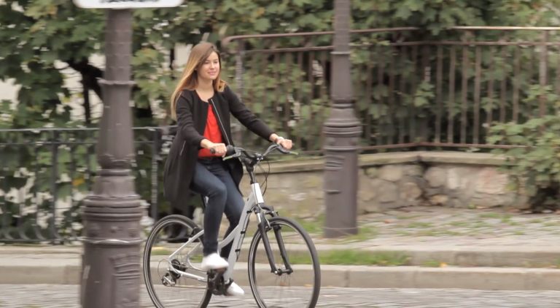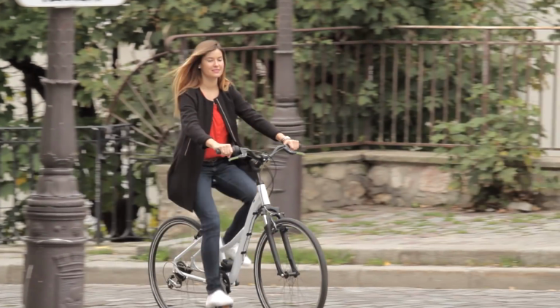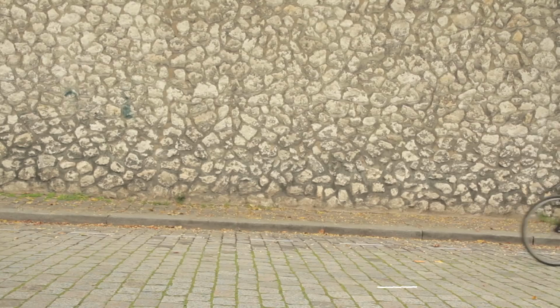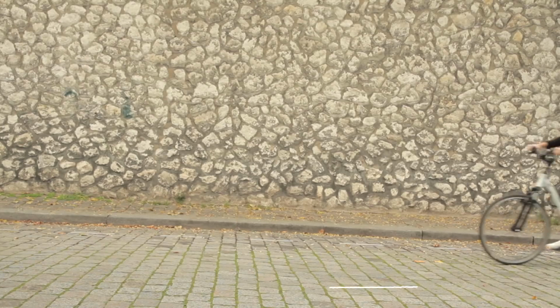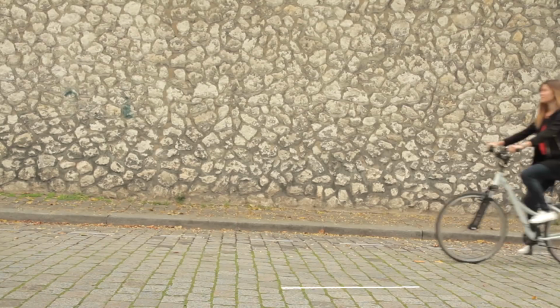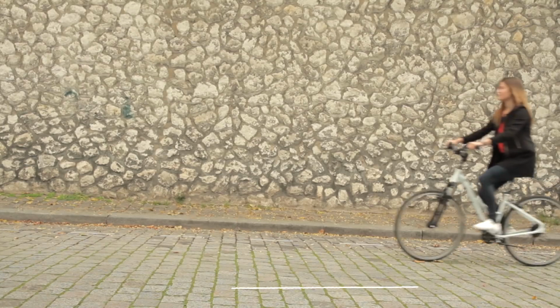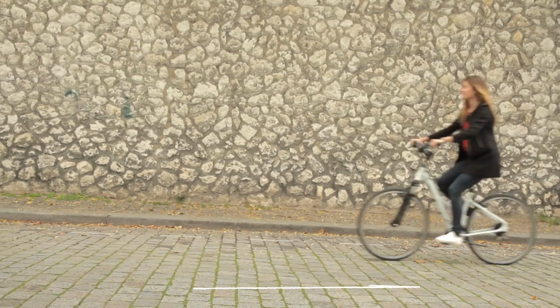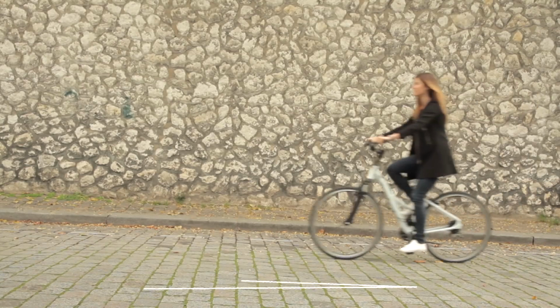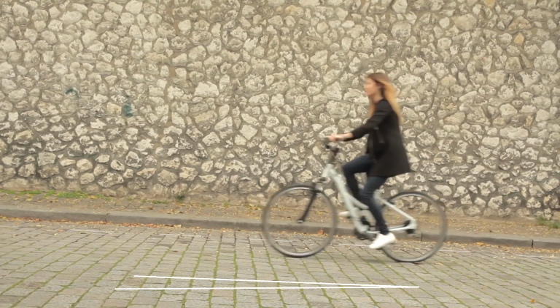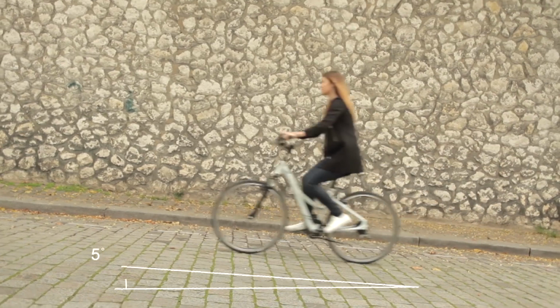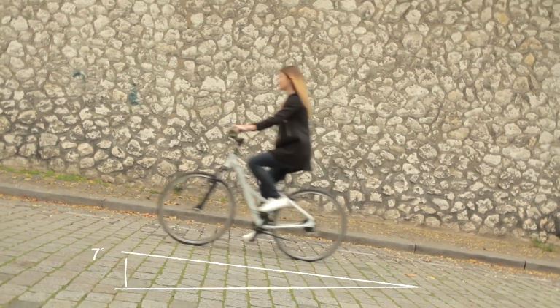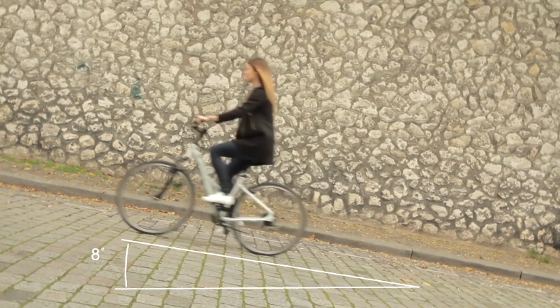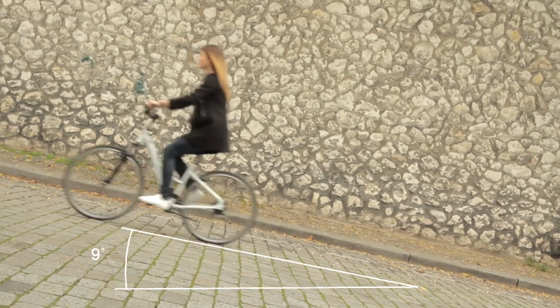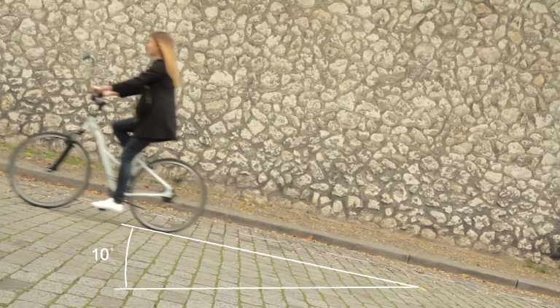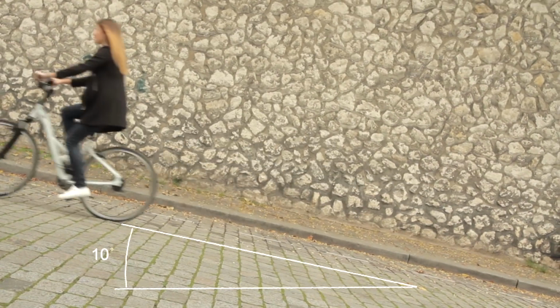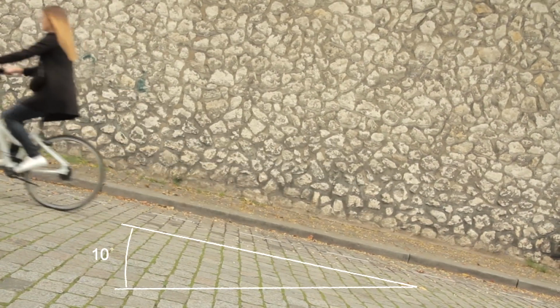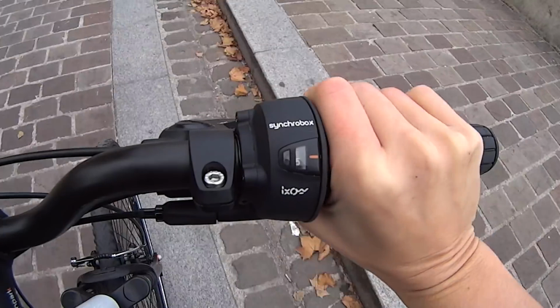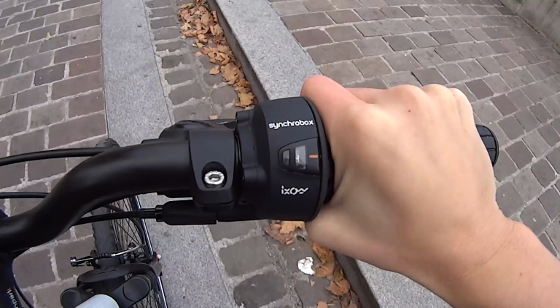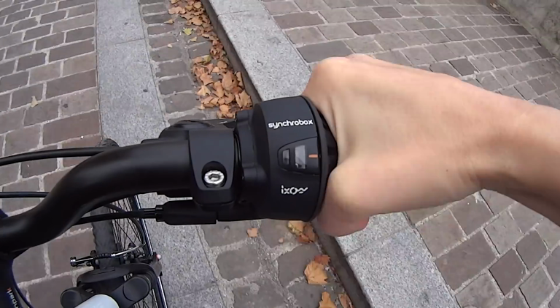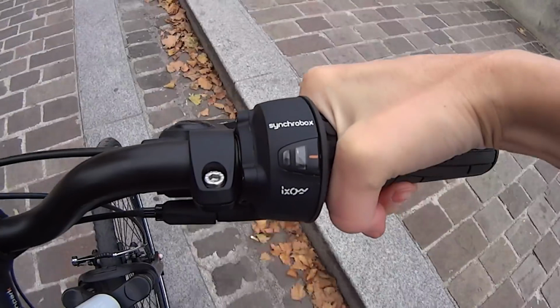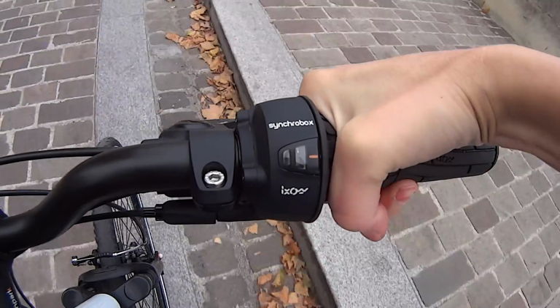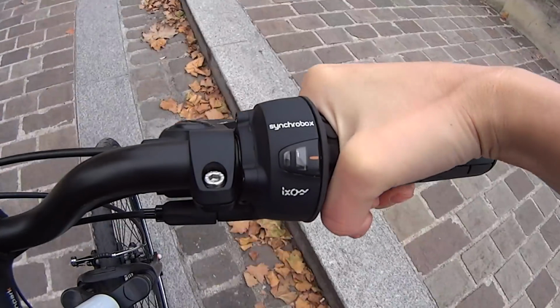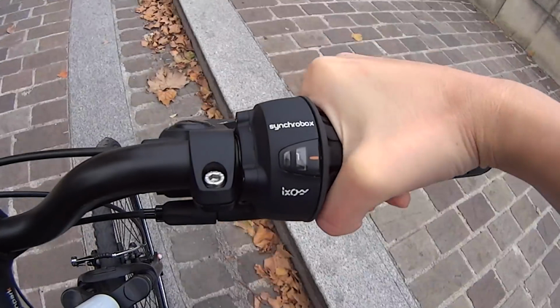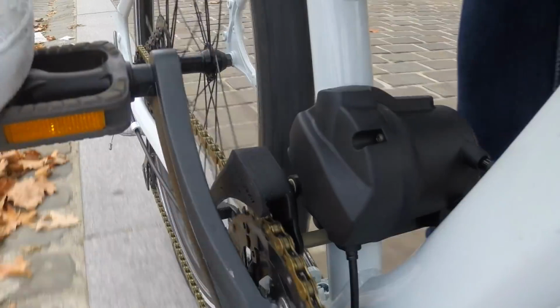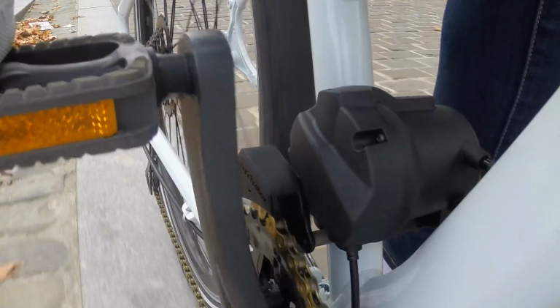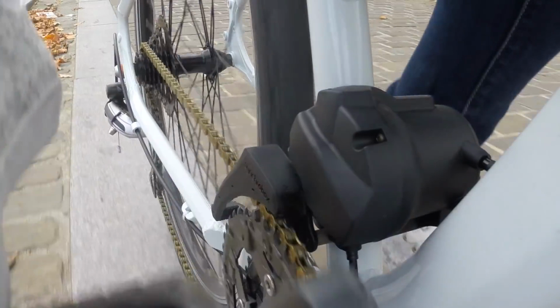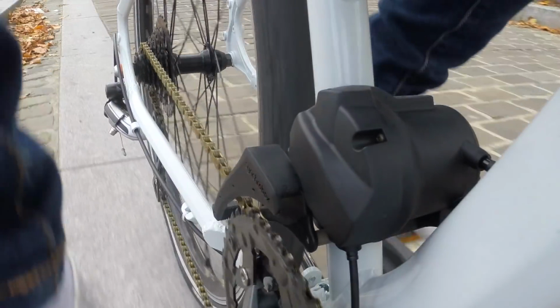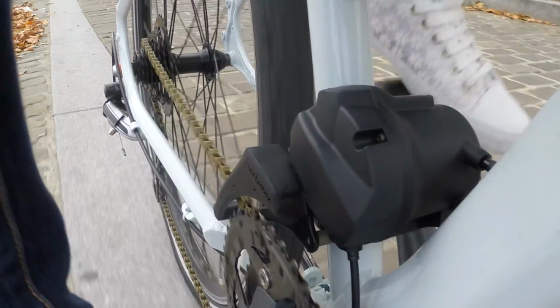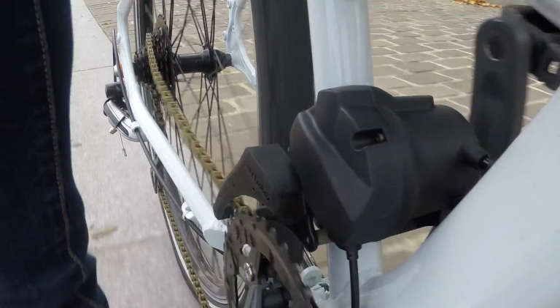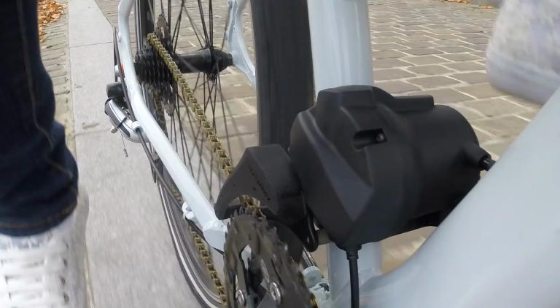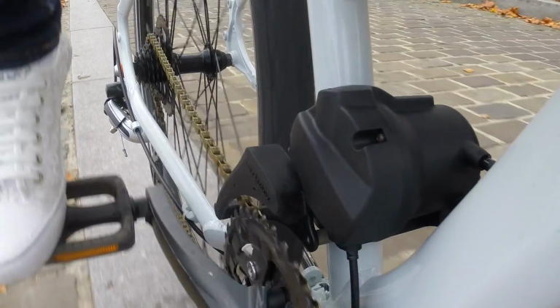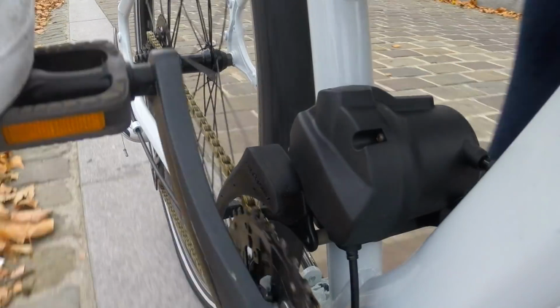Vice versa, when riding uphill, just decelerate and the SyncroBox will do the rest.